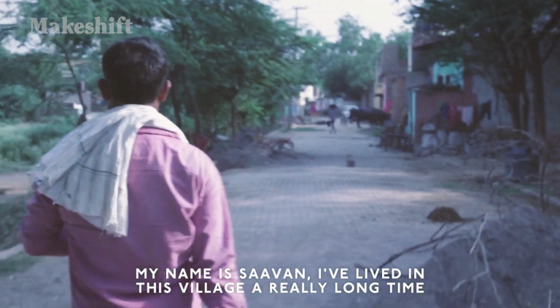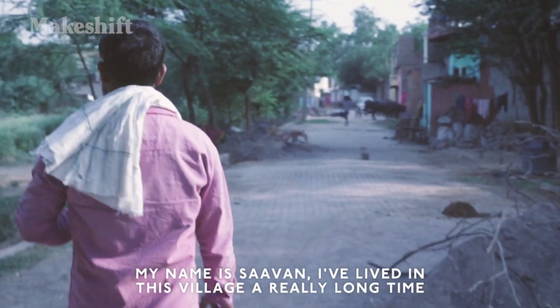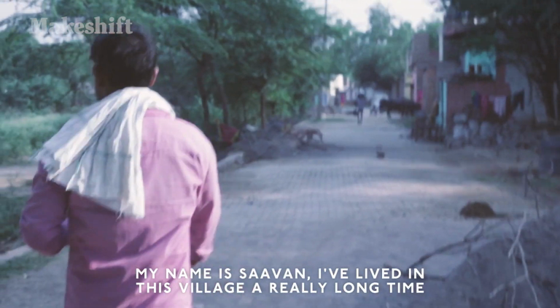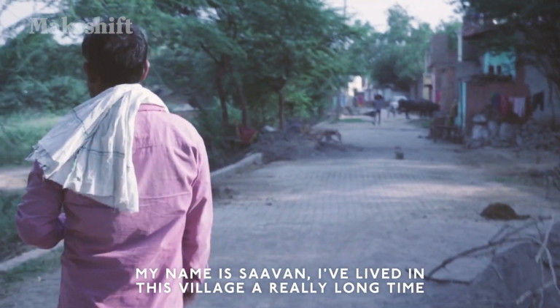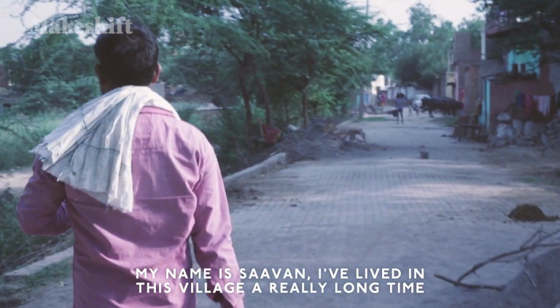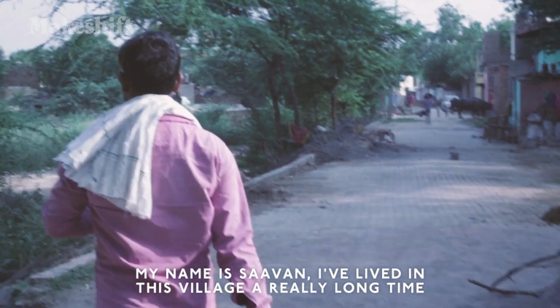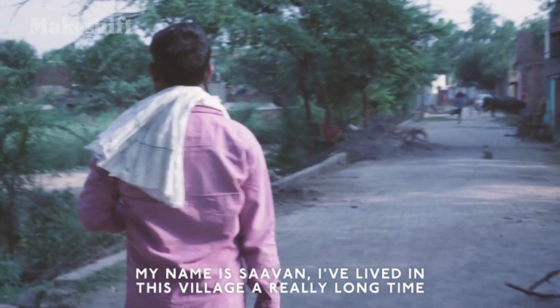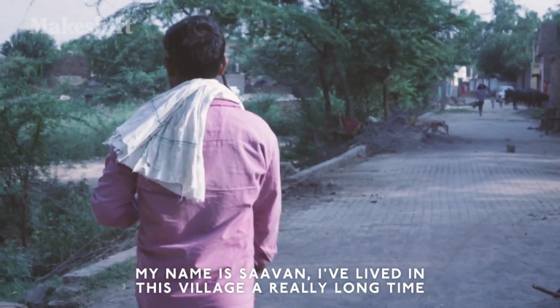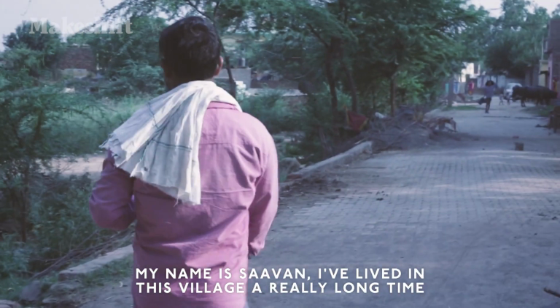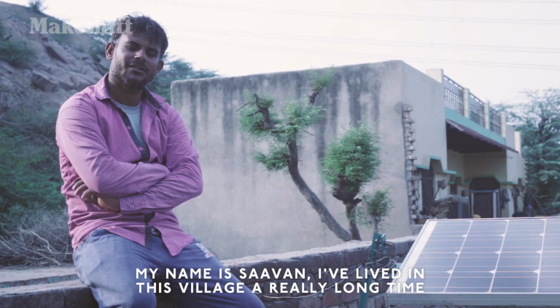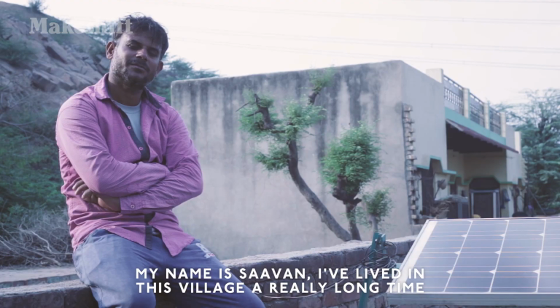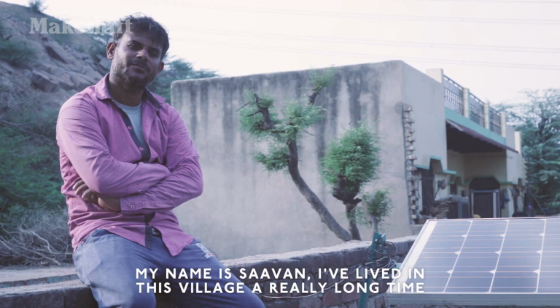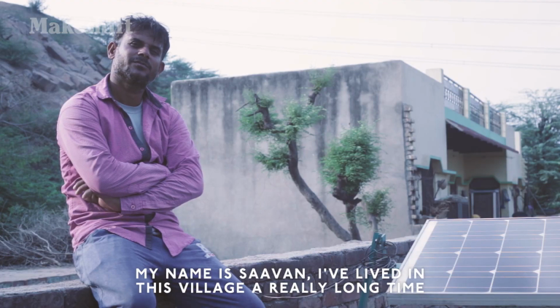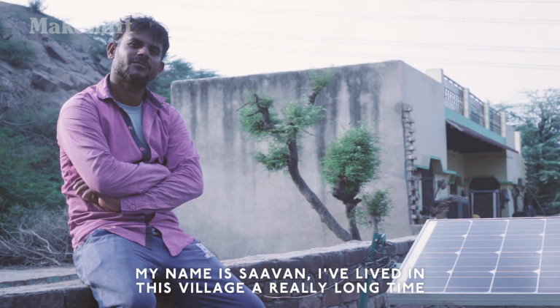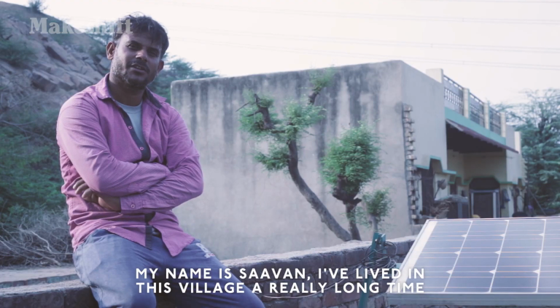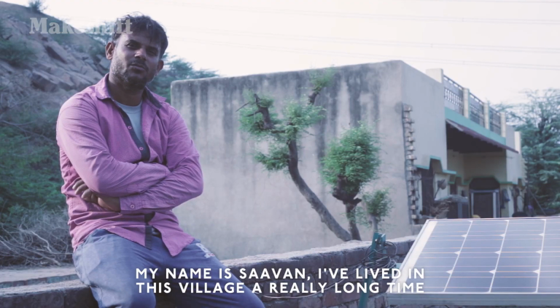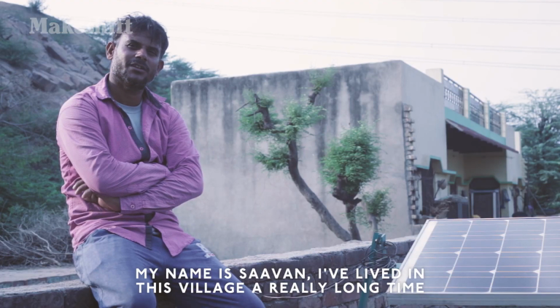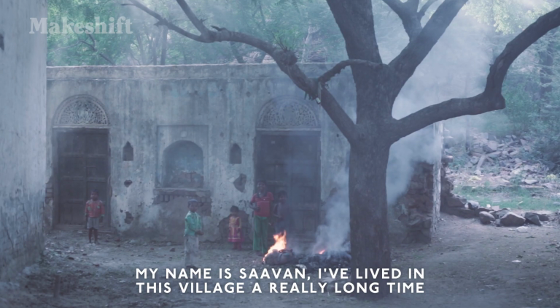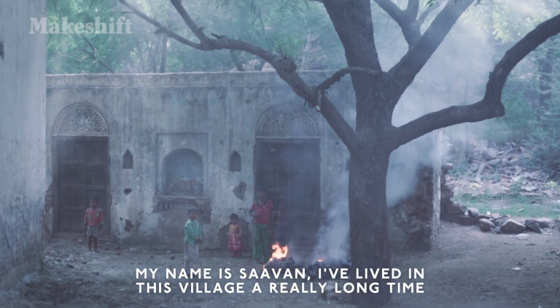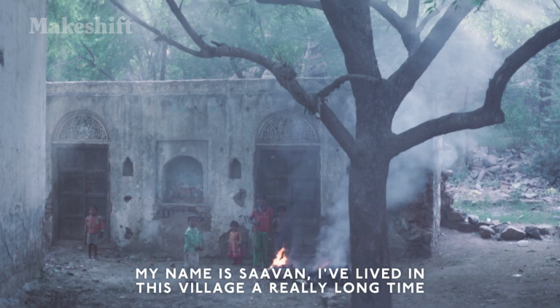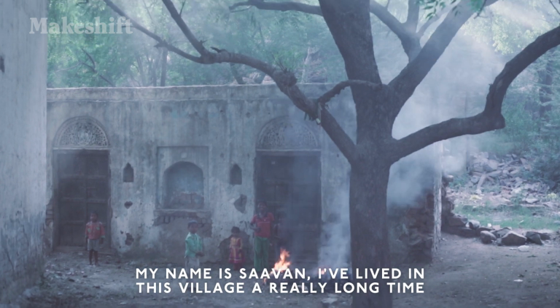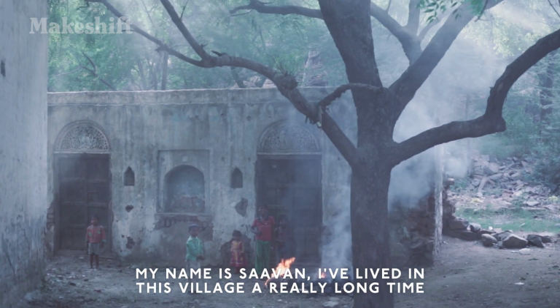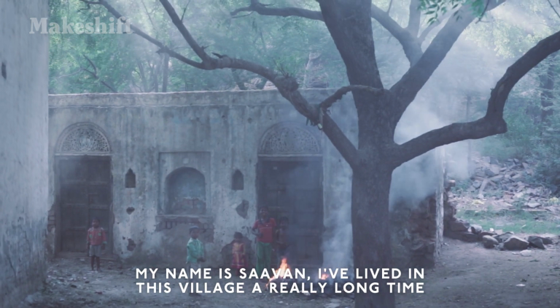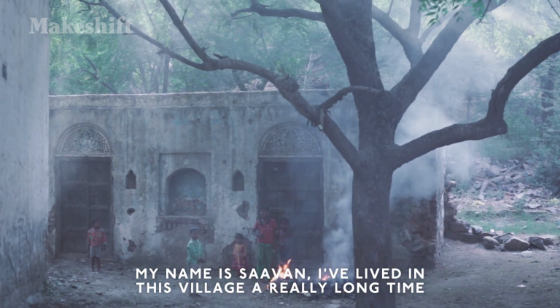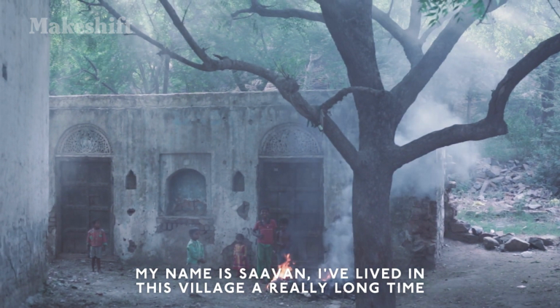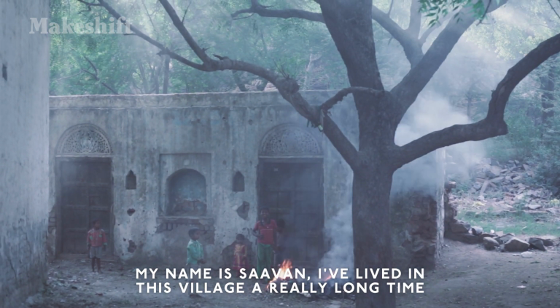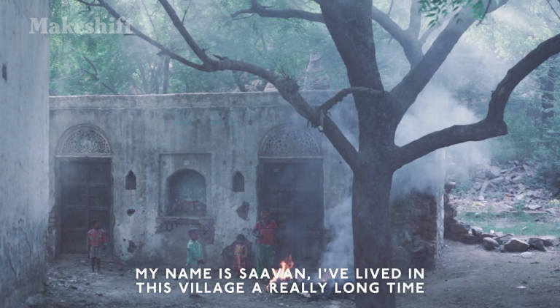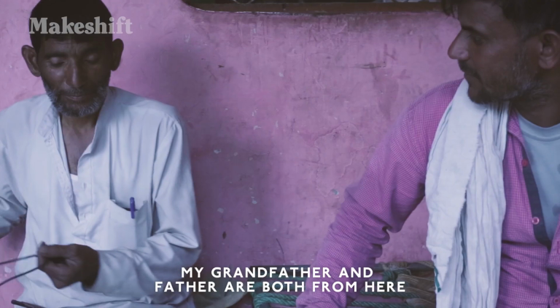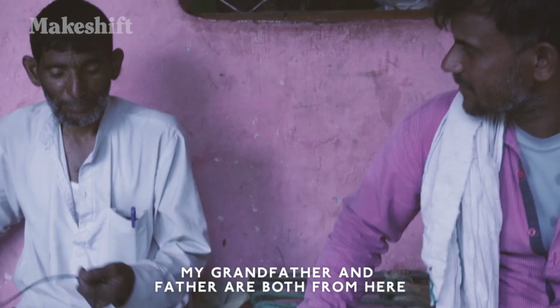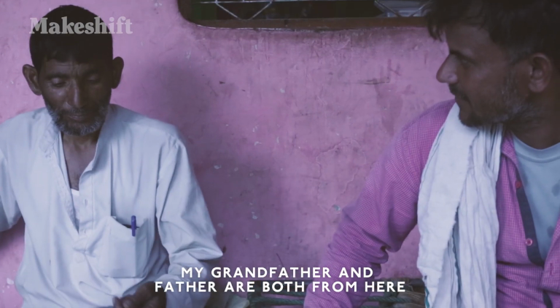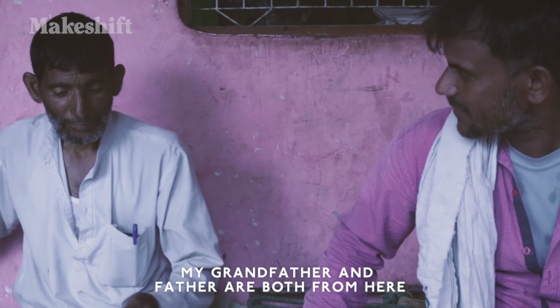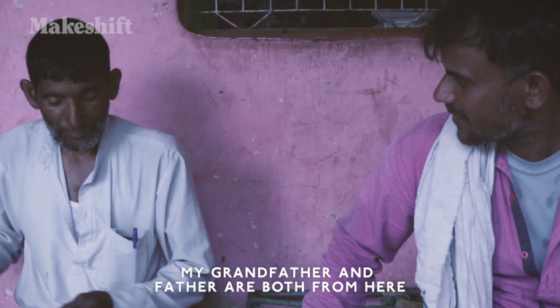My name is Saho Iain Ji. I live in my village. My grandparents, my dad and his father were here.